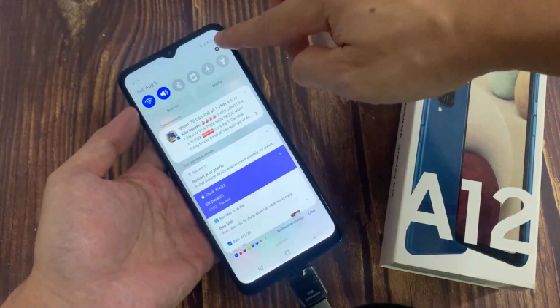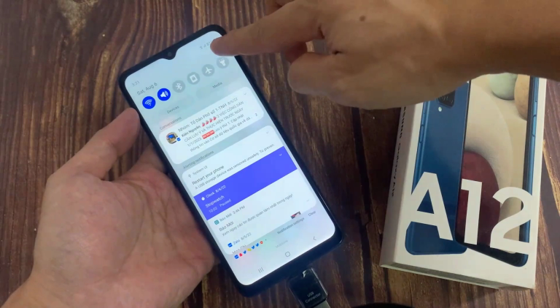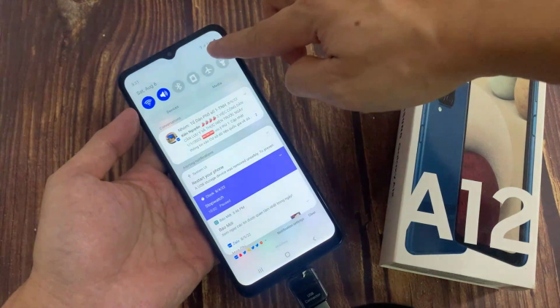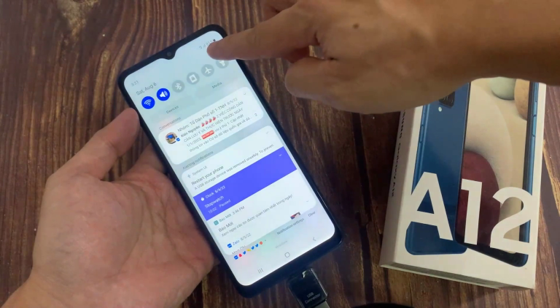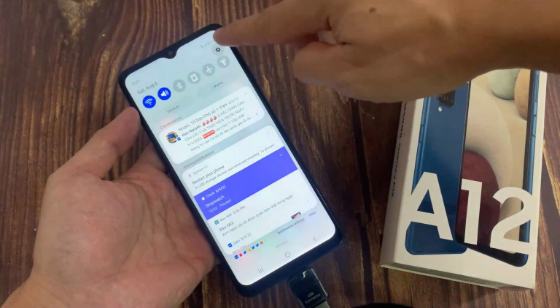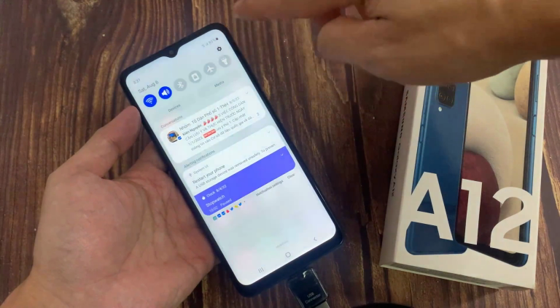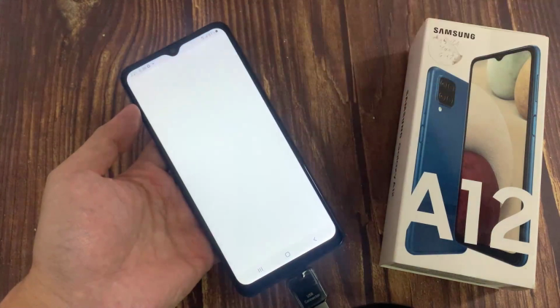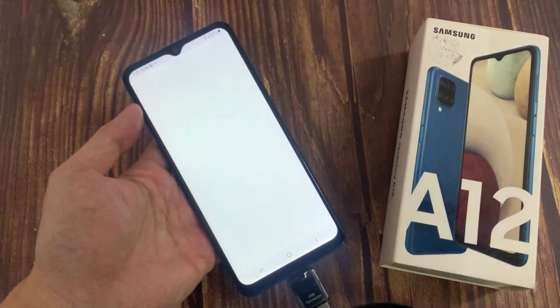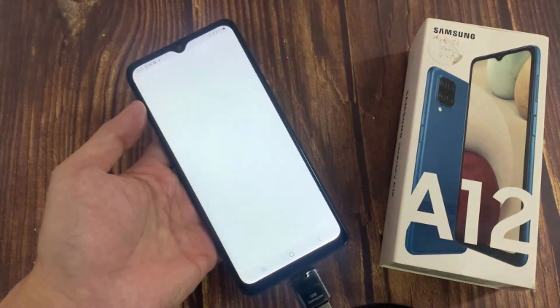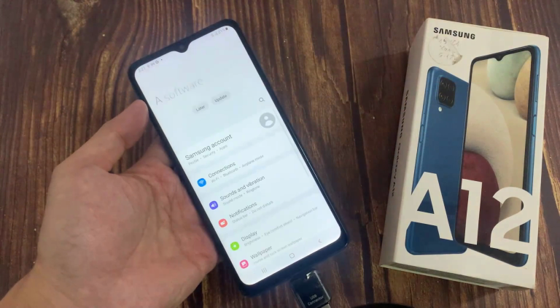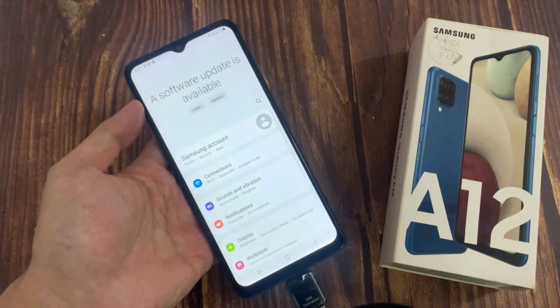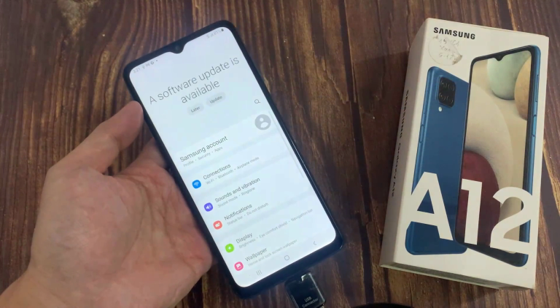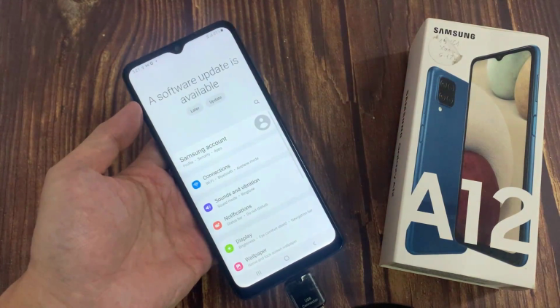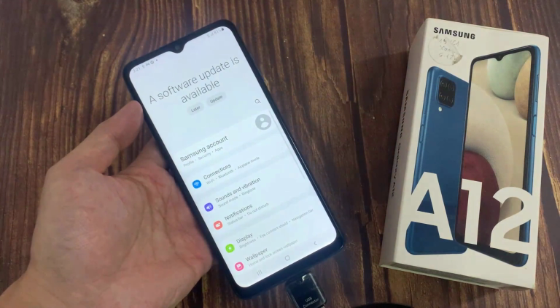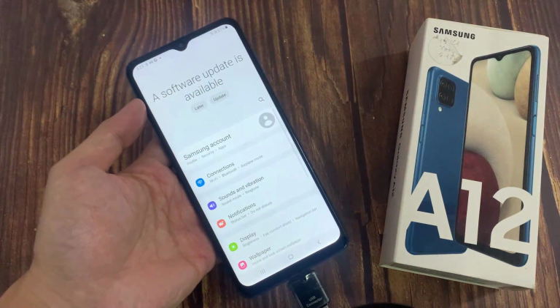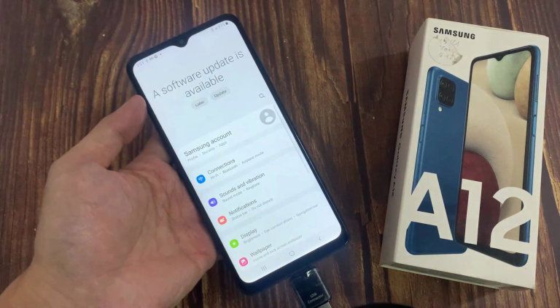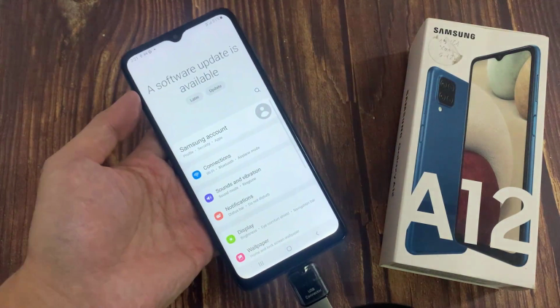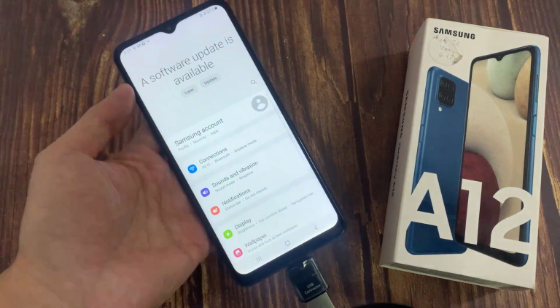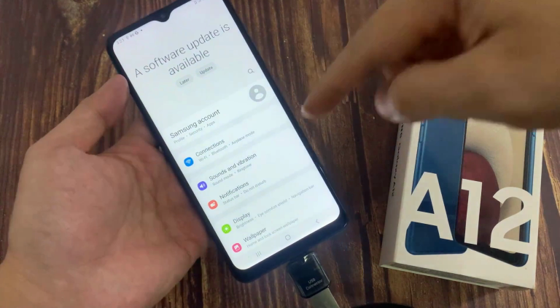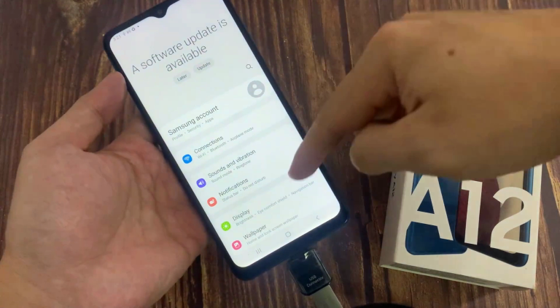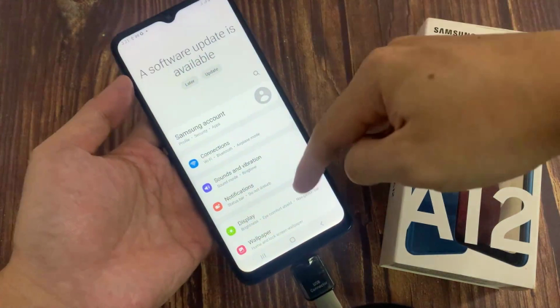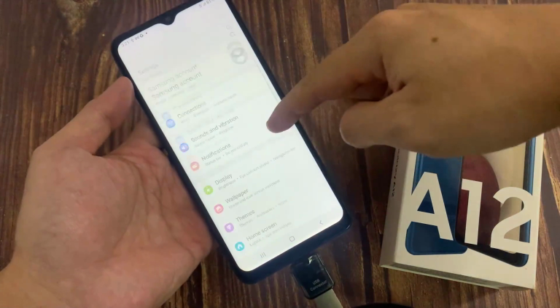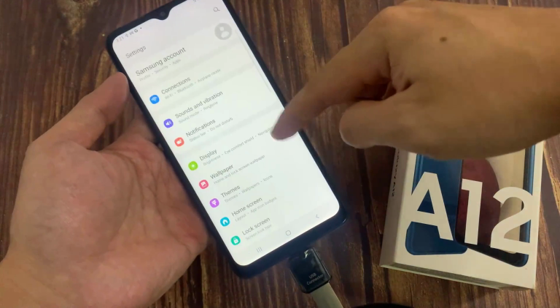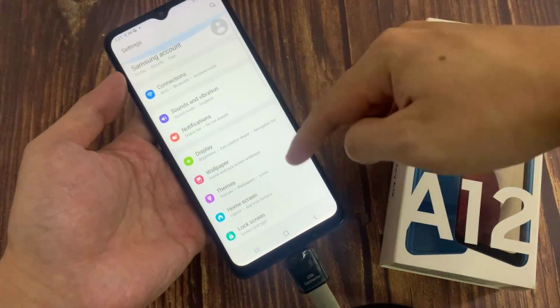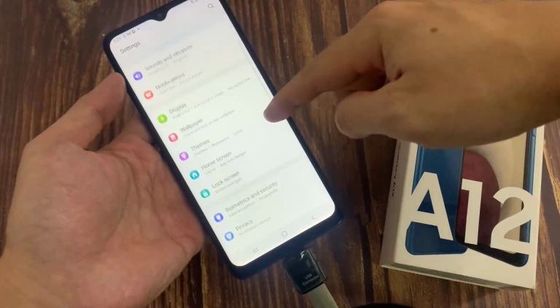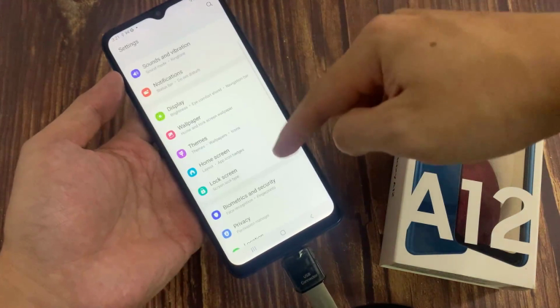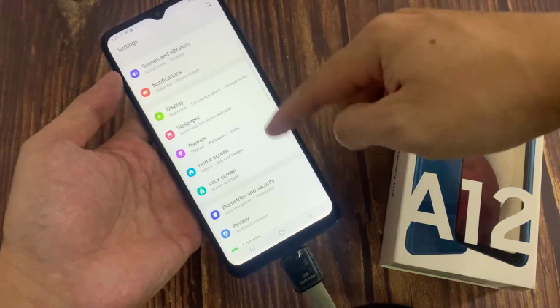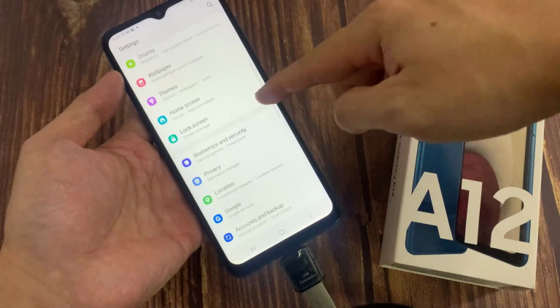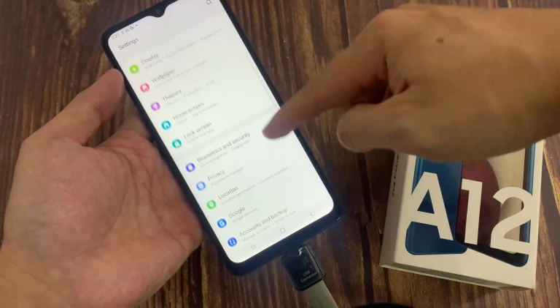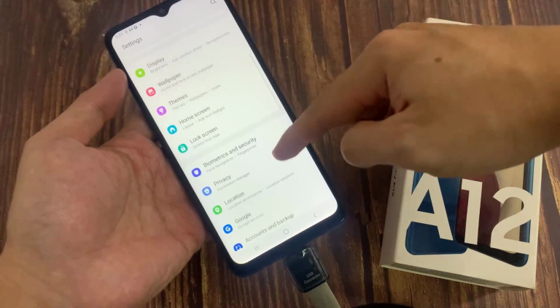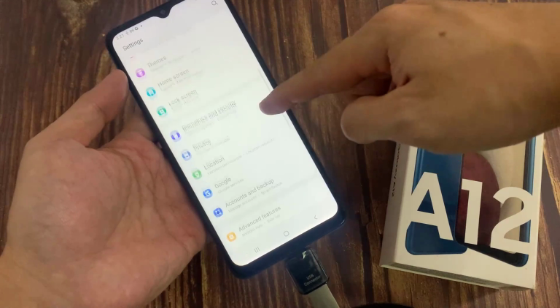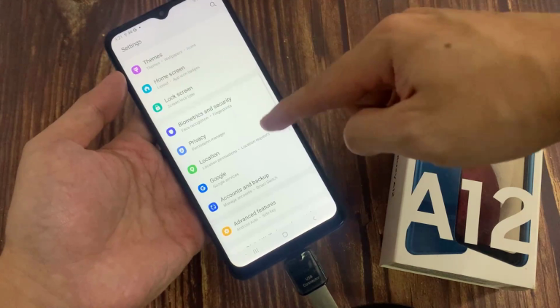Now first, open Settings. In Settings, you want to go down and tap on Battery and Device Care.